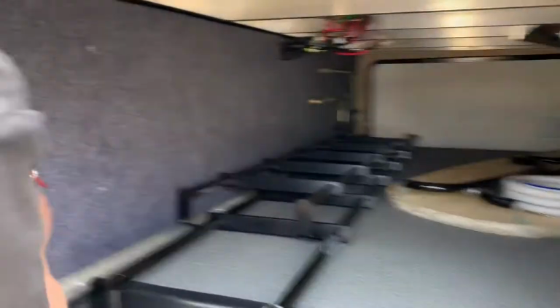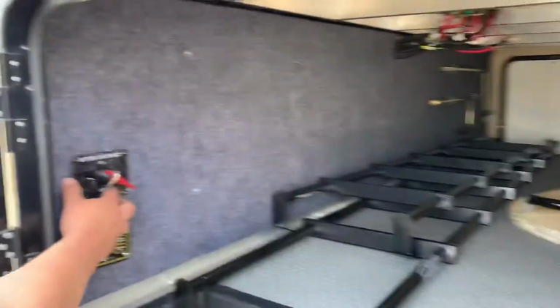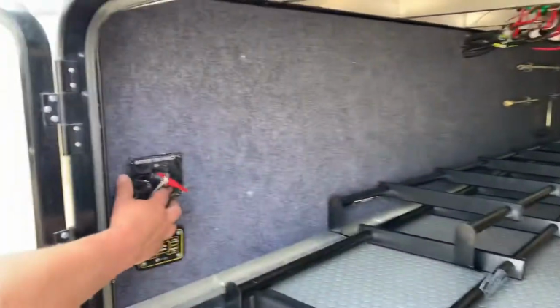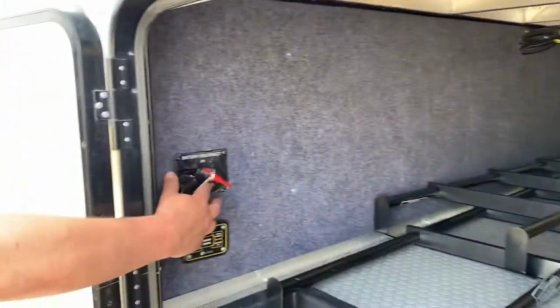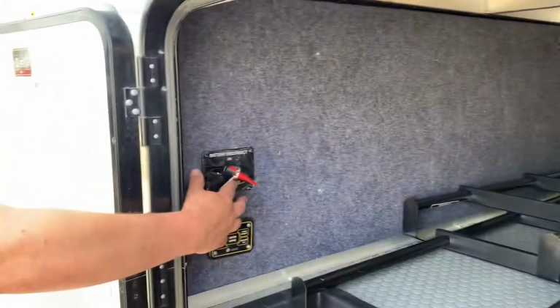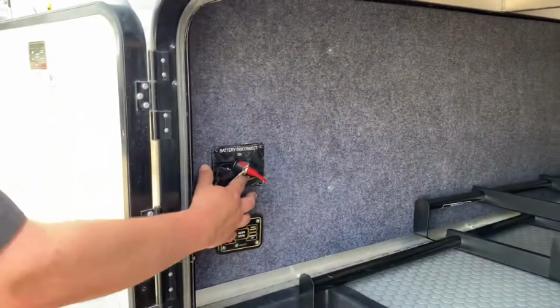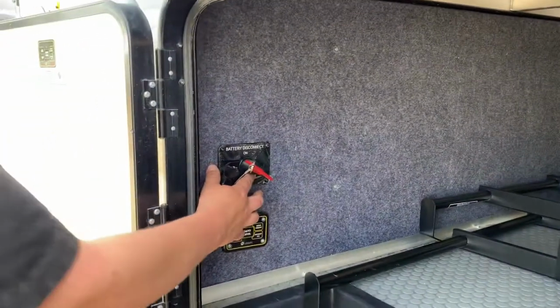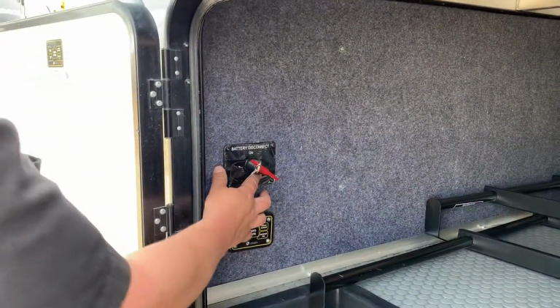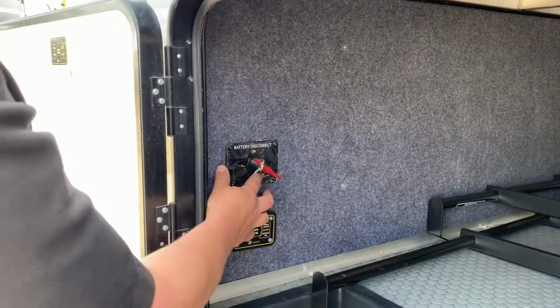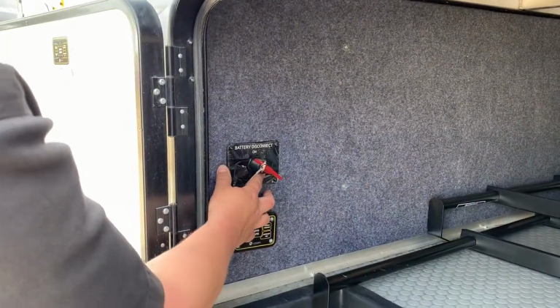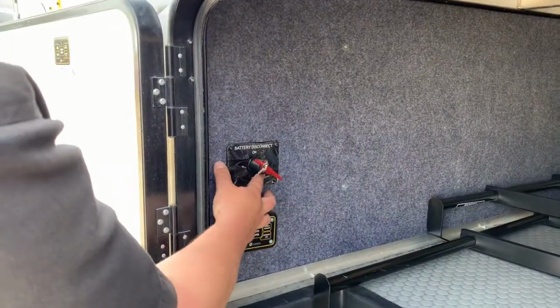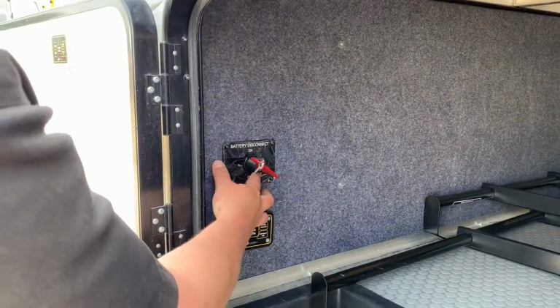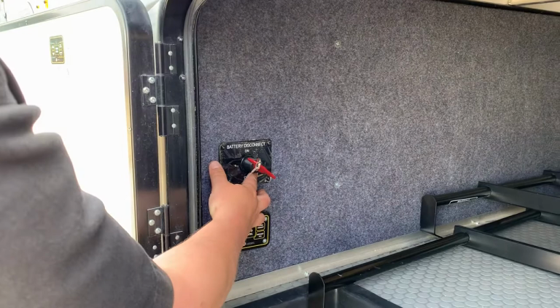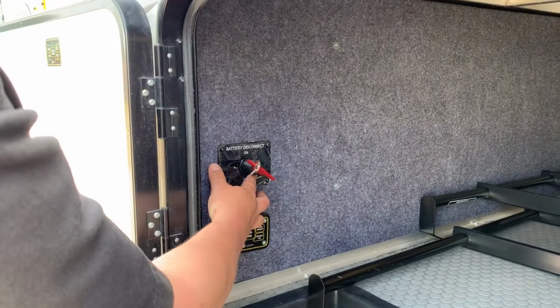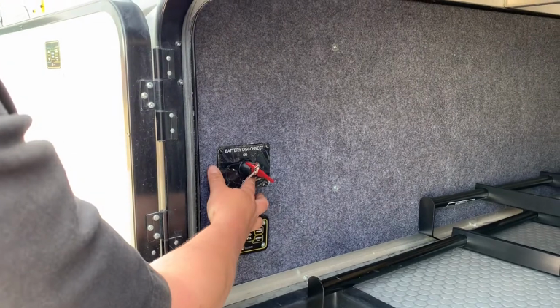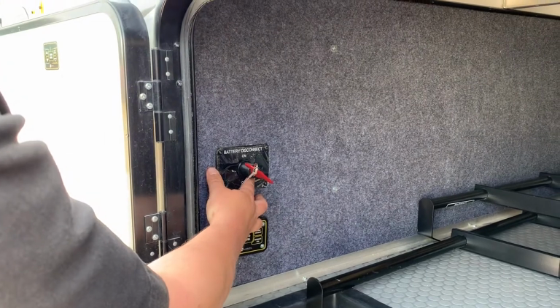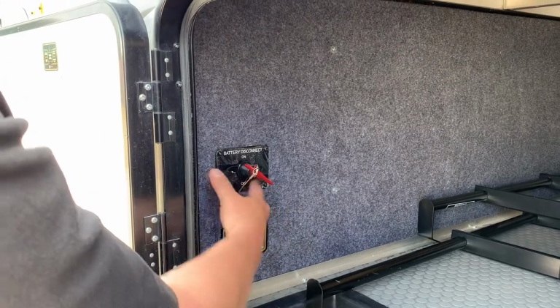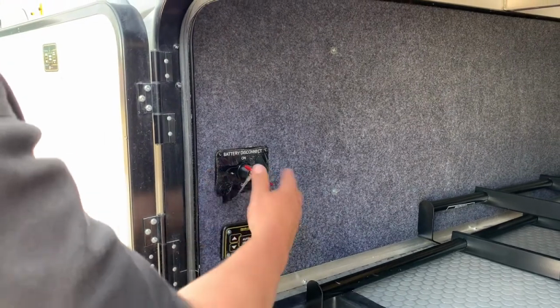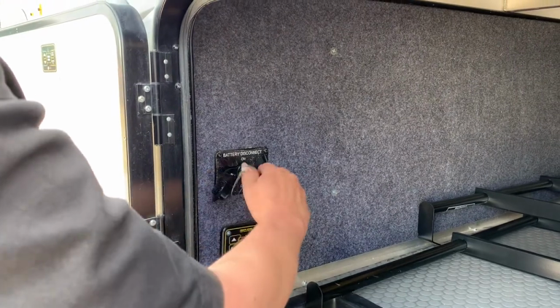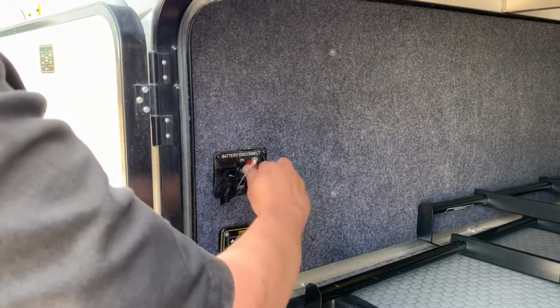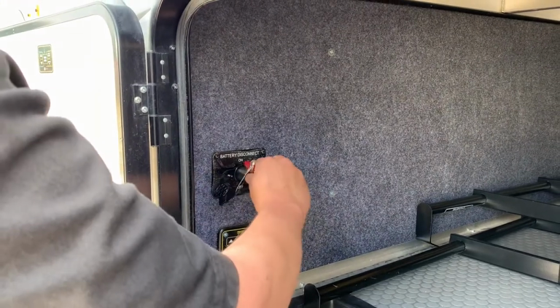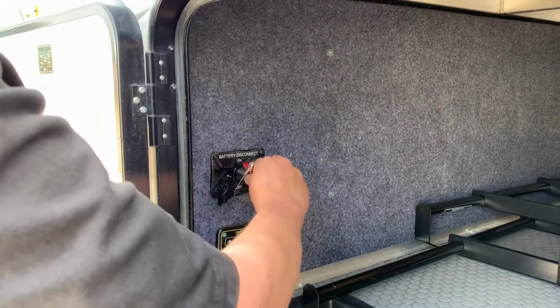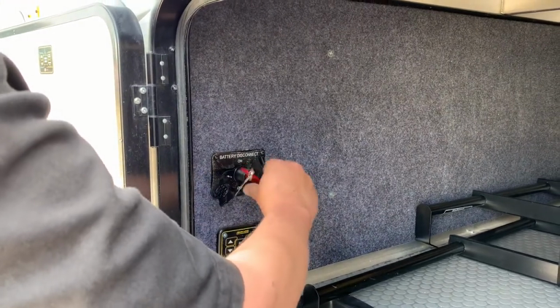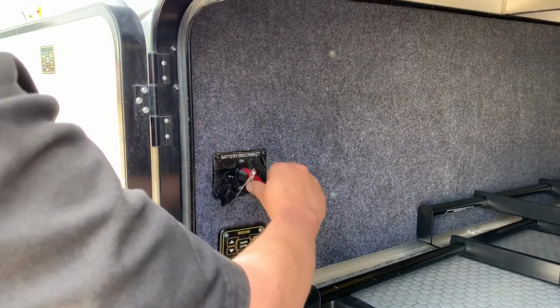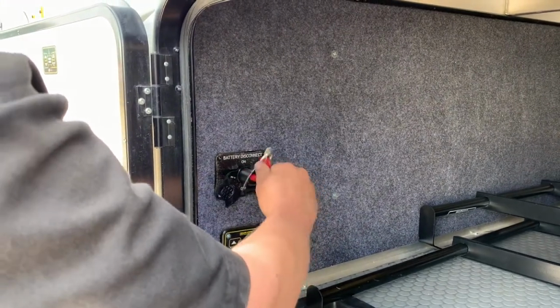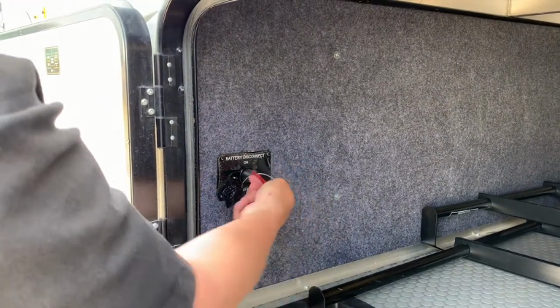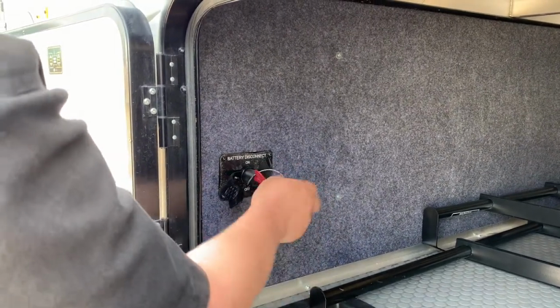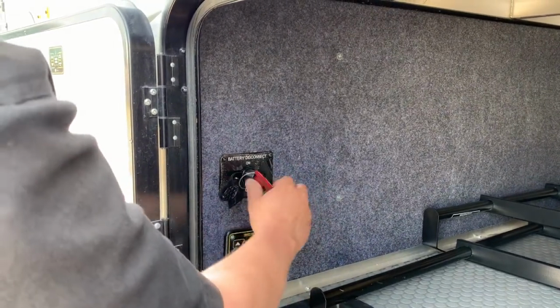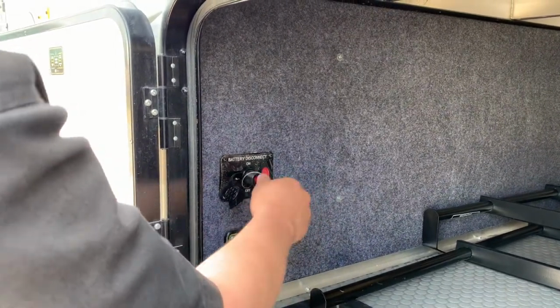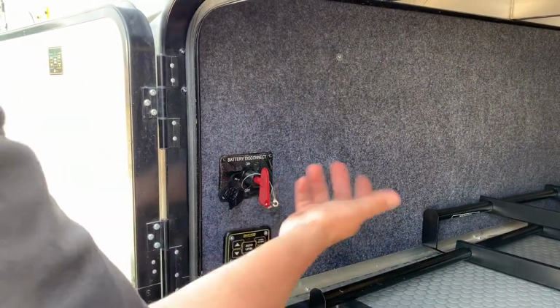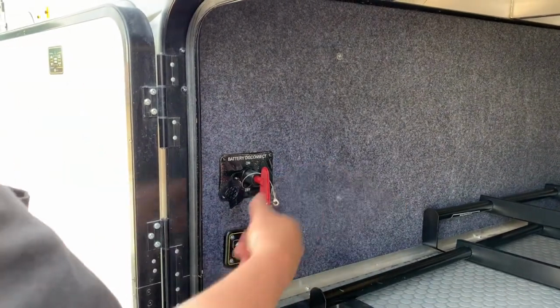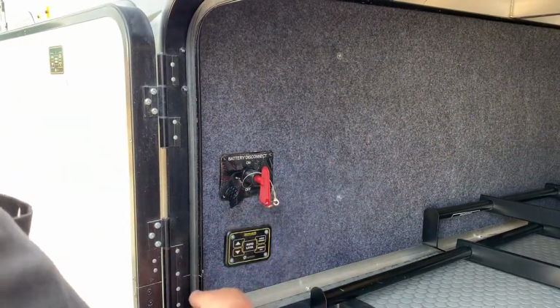Here is your battery disconnect. Battery disconnect is on, off — pretty simple.